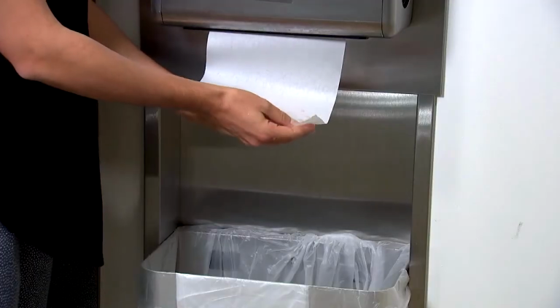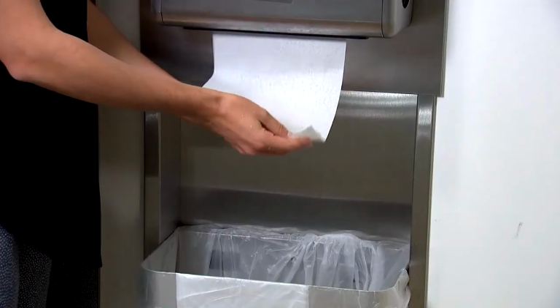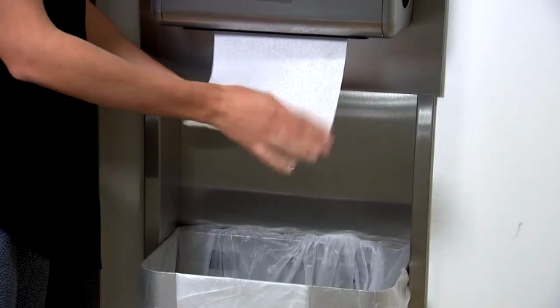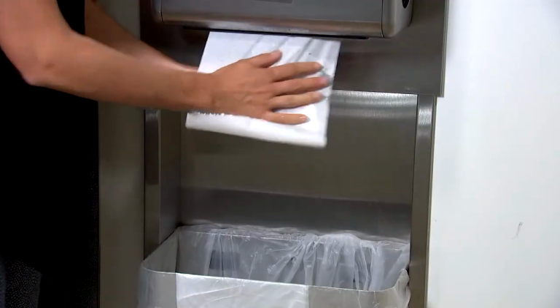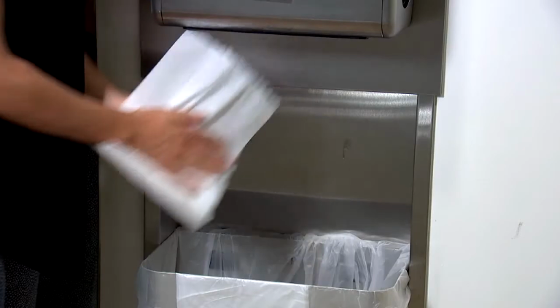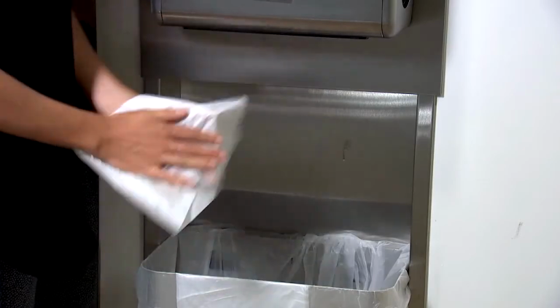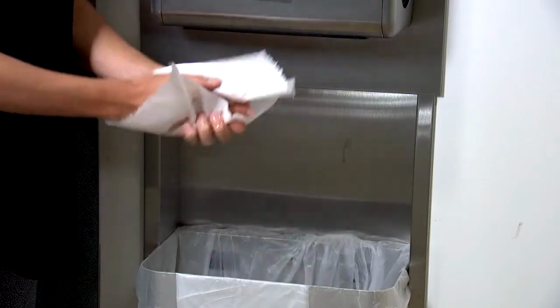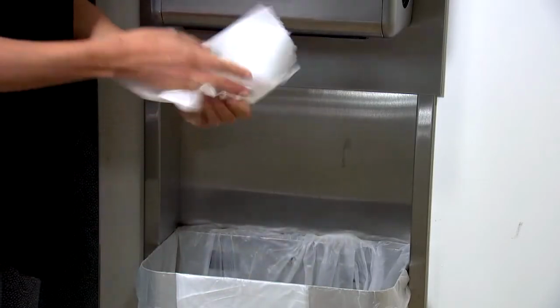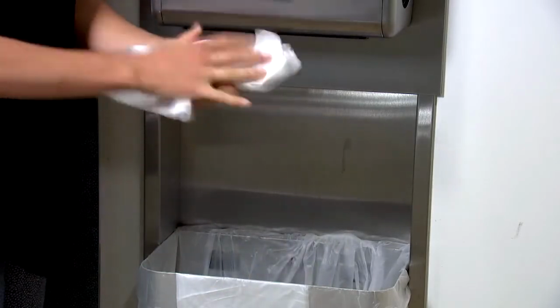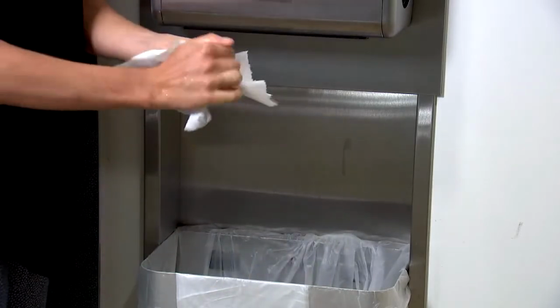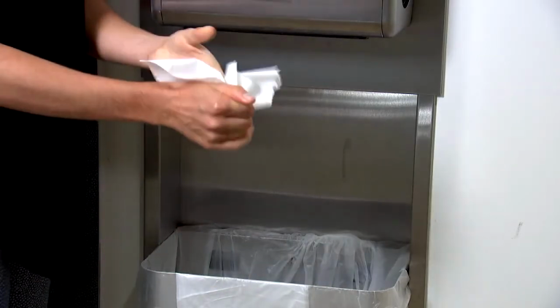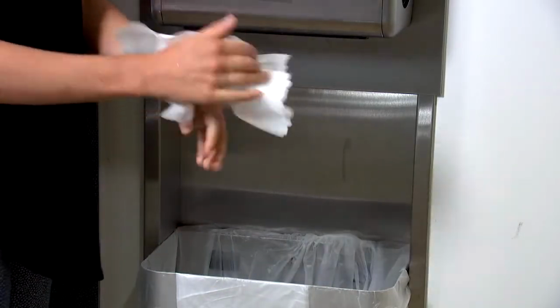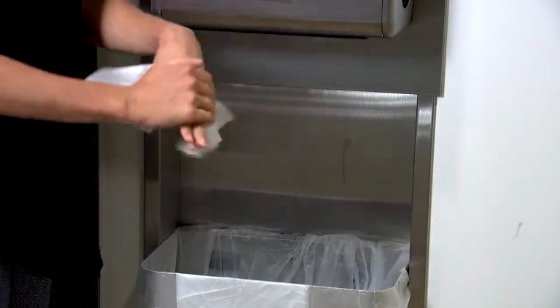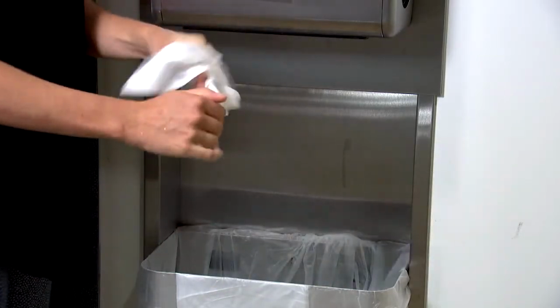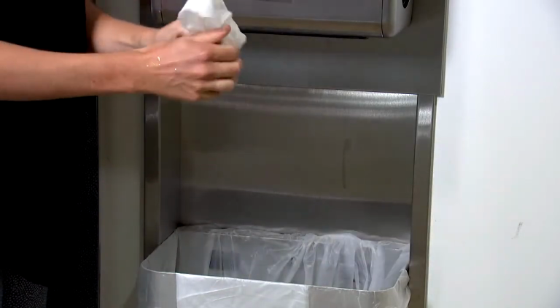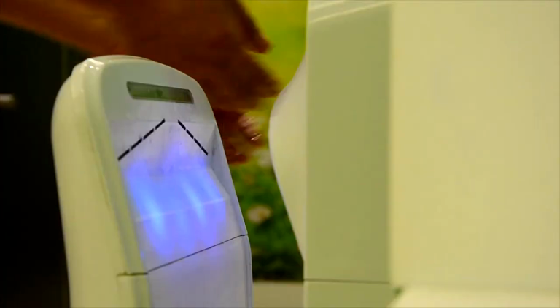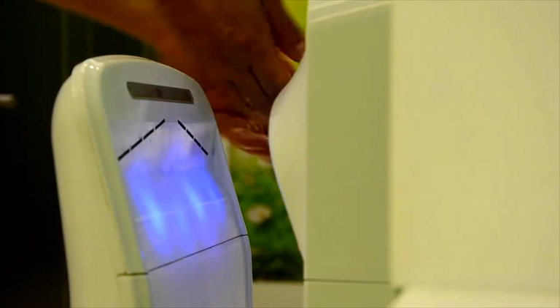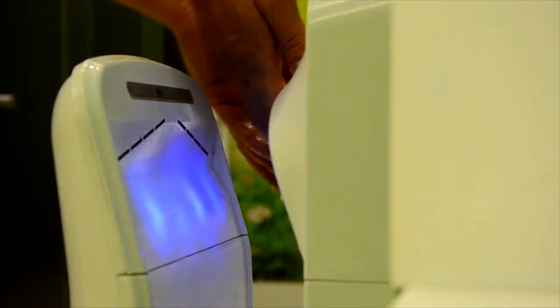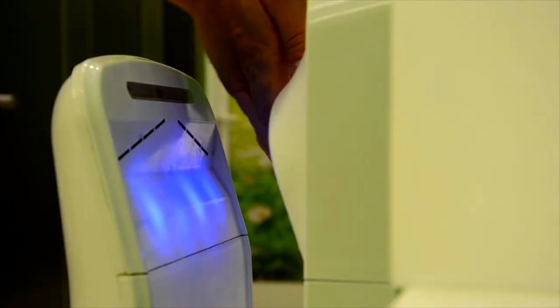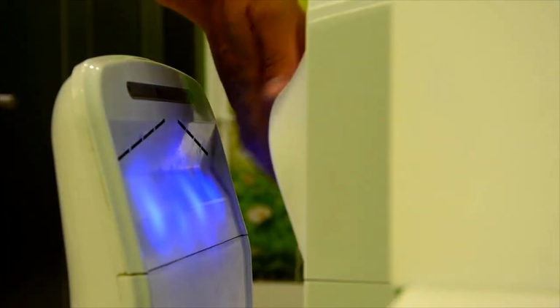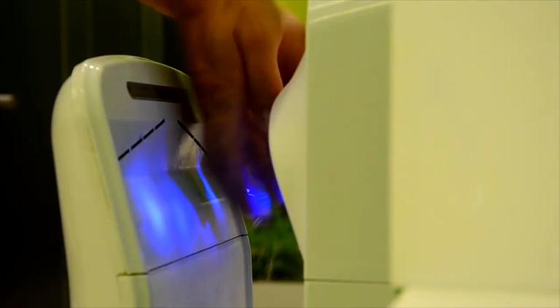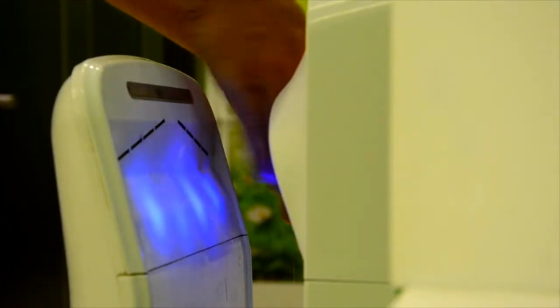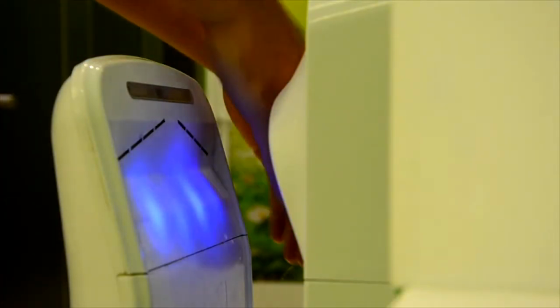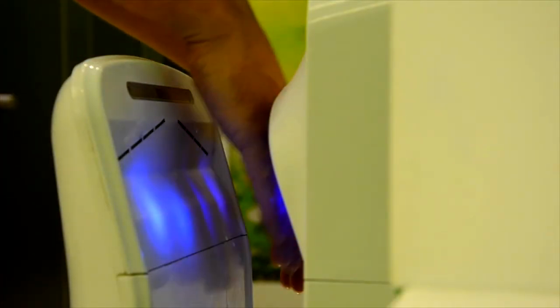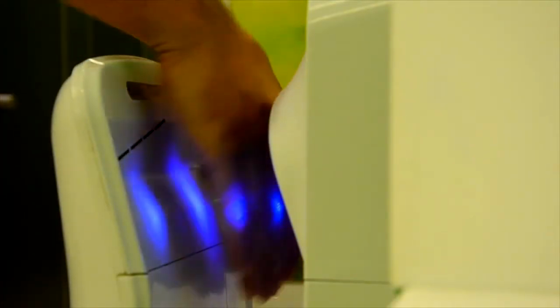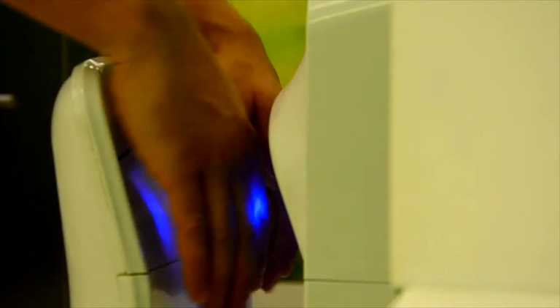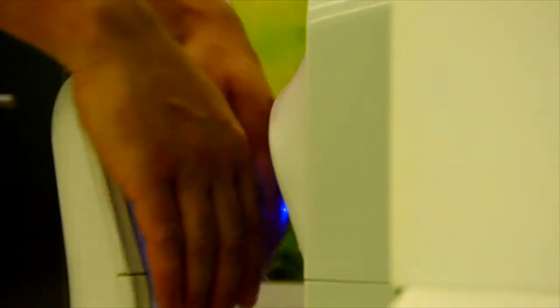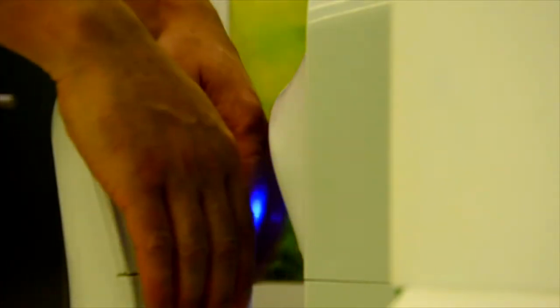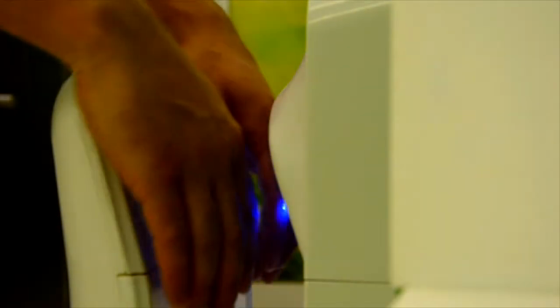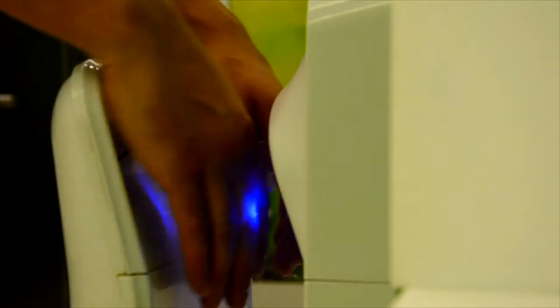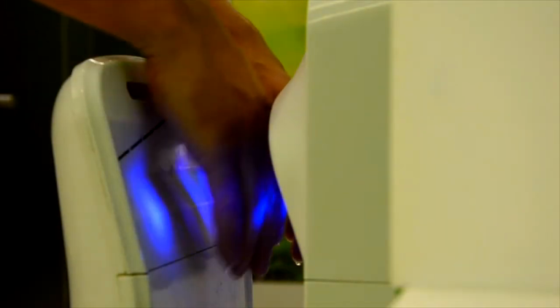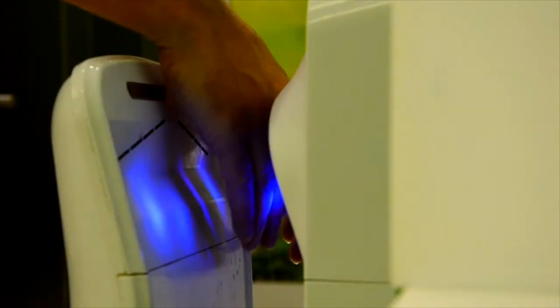Dry your hands using a clean towel, electric hand dryer, or air dry them.